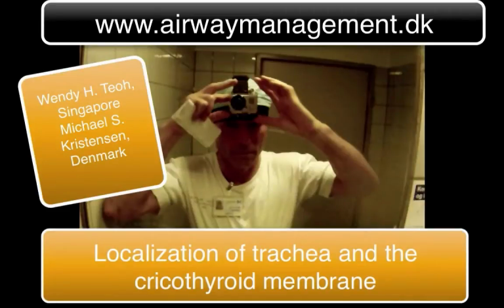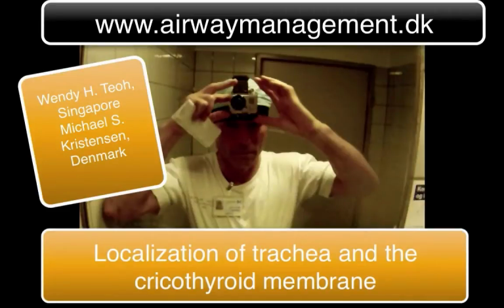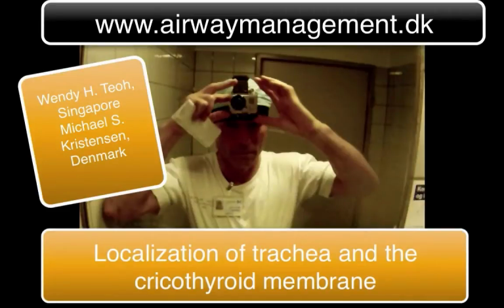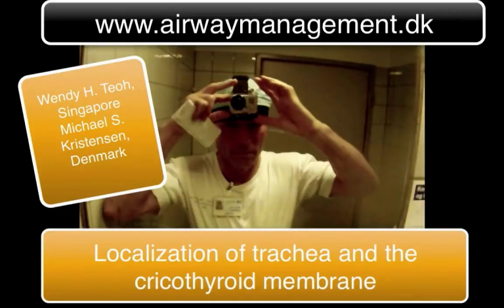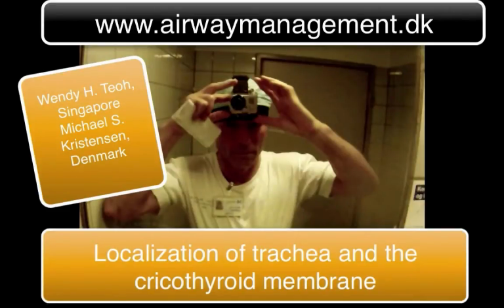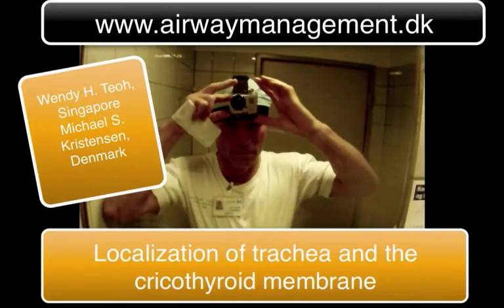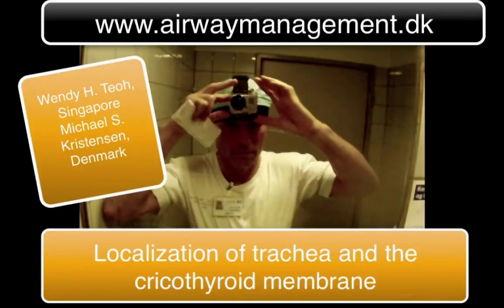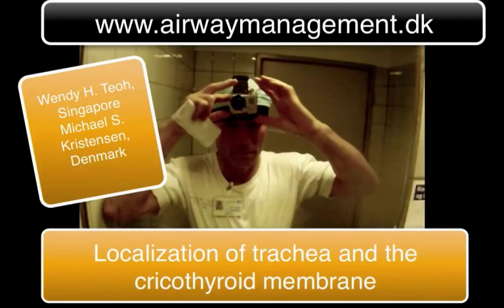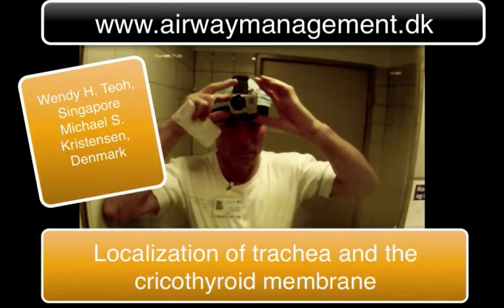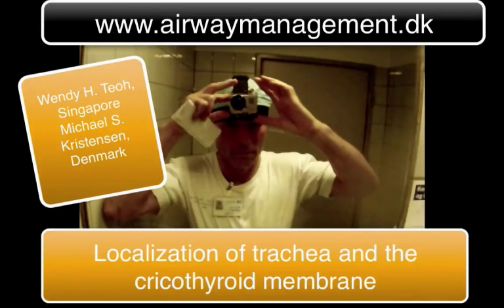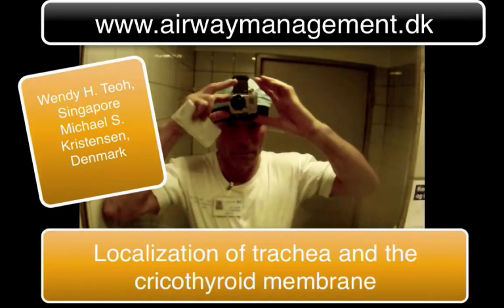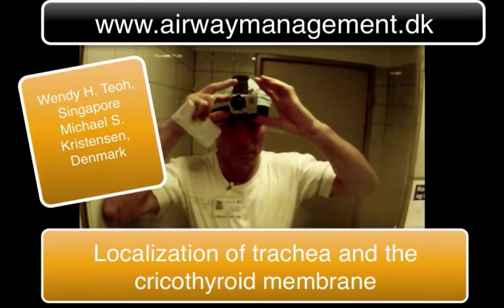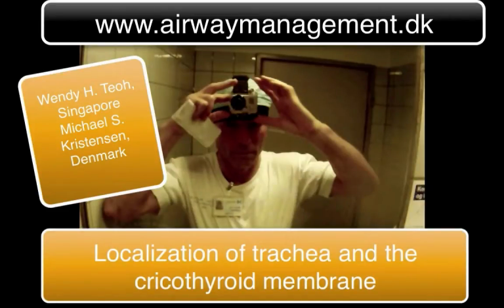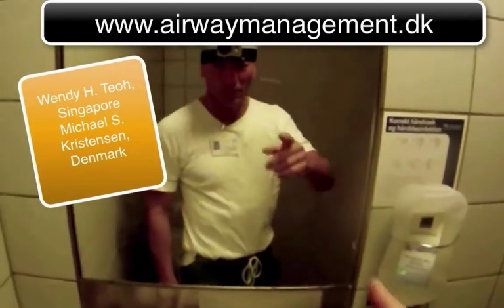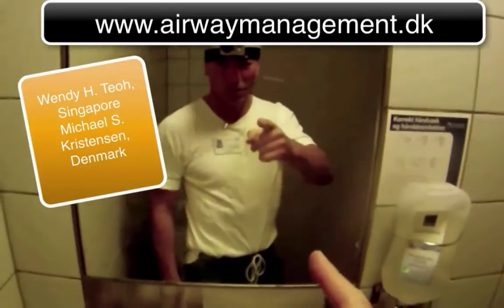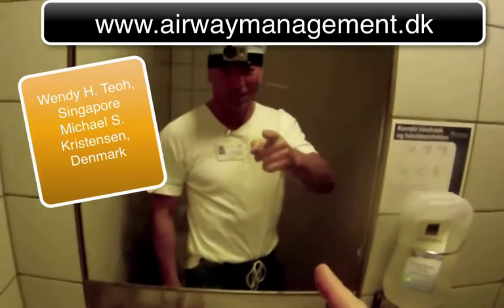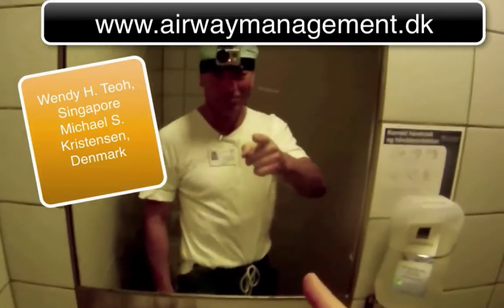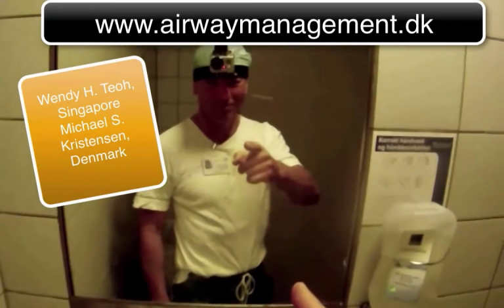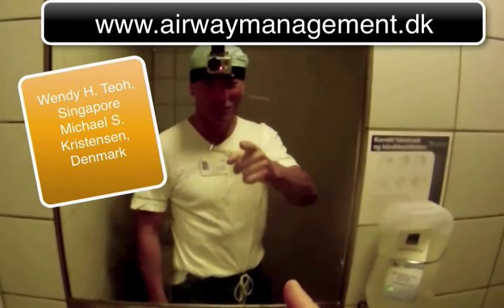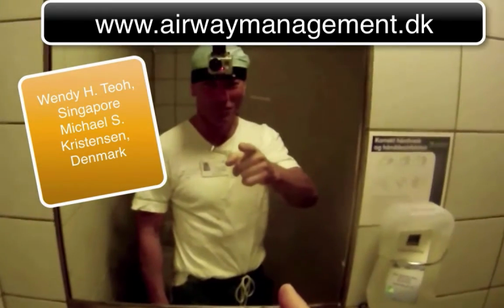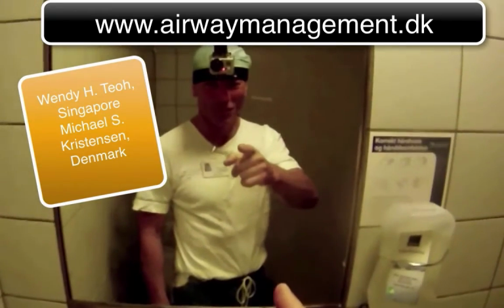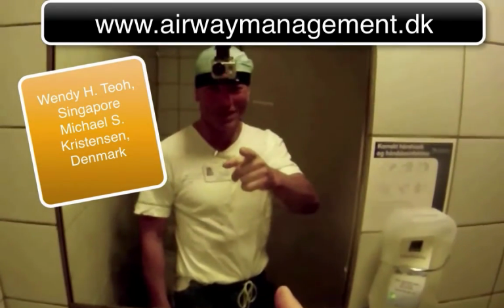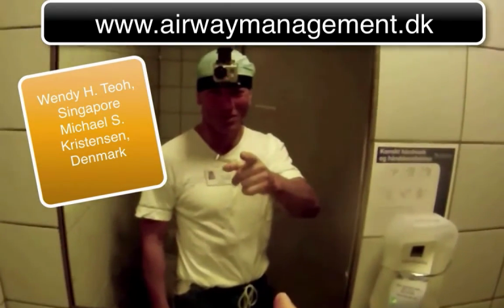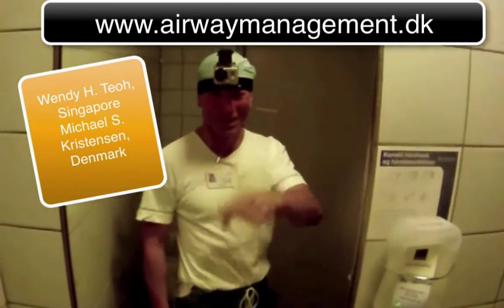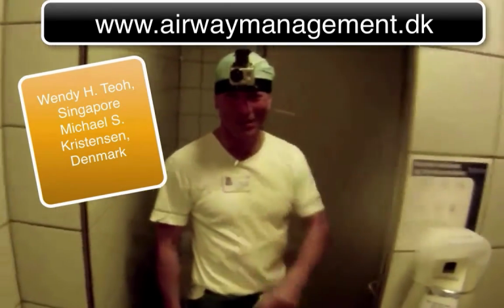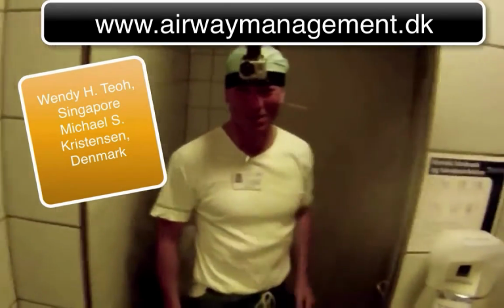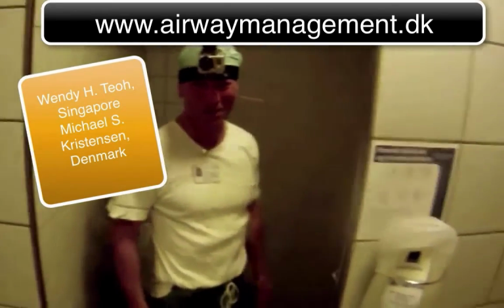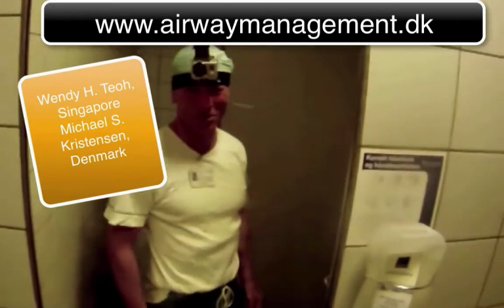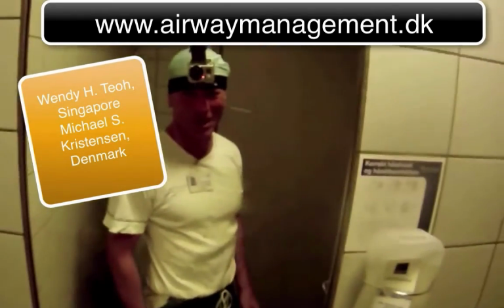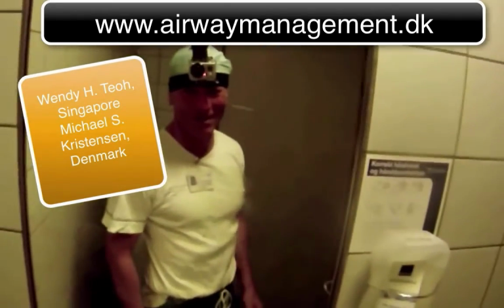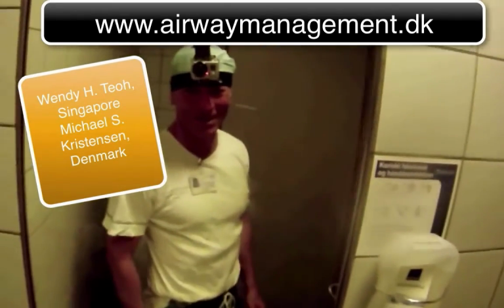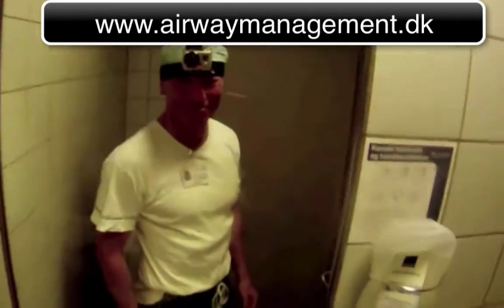I mount the GoPro camera and then I'm ready to try on a real patient.